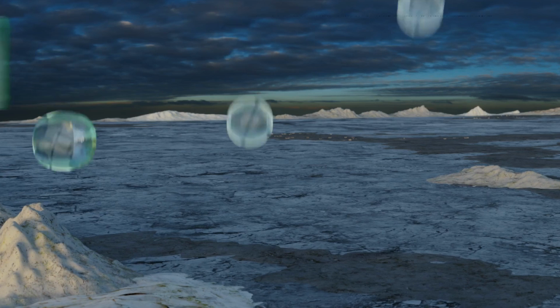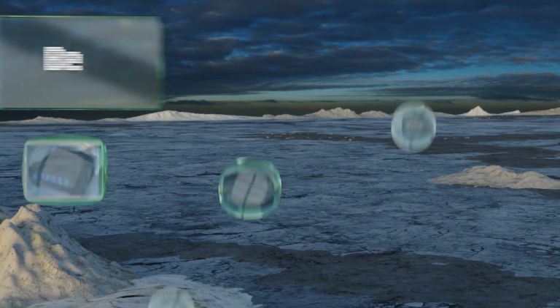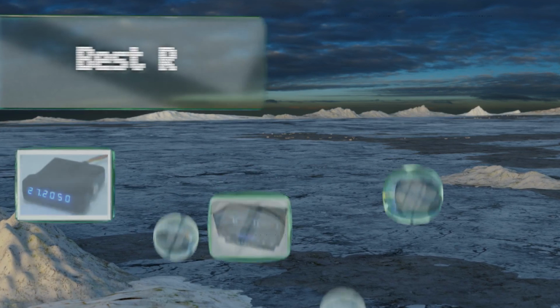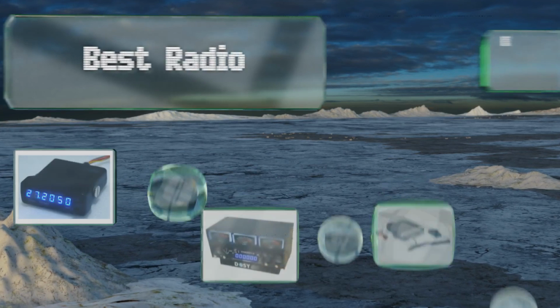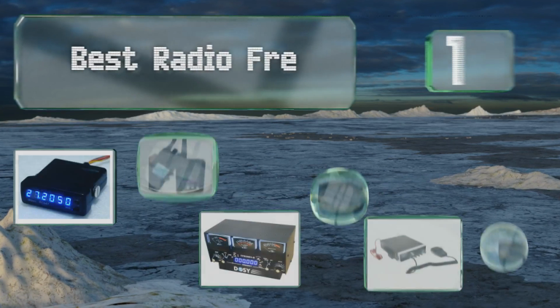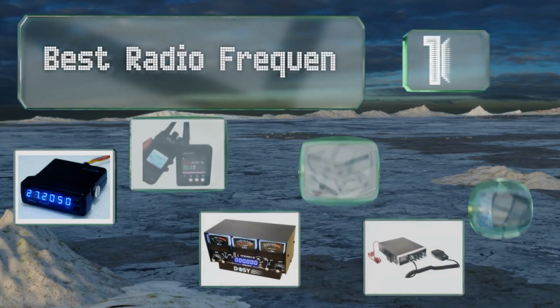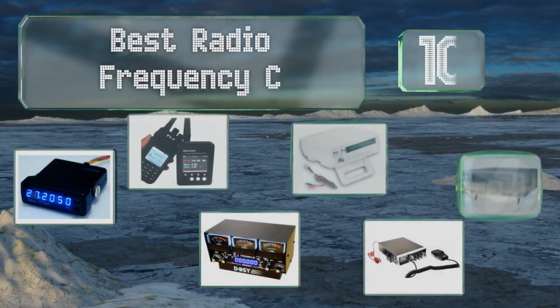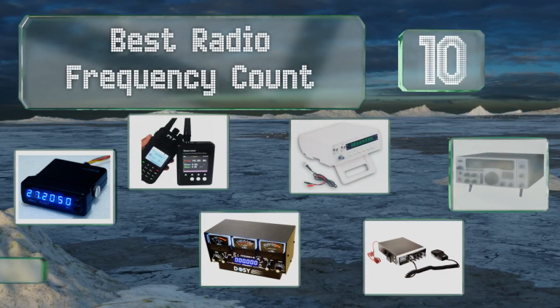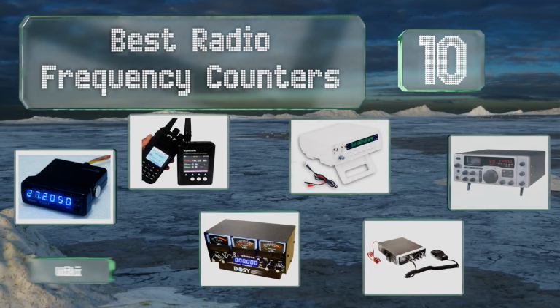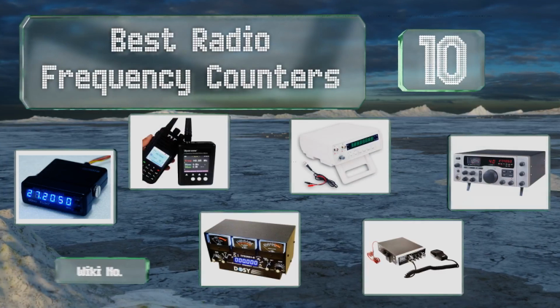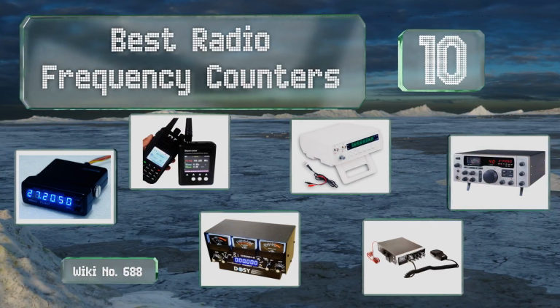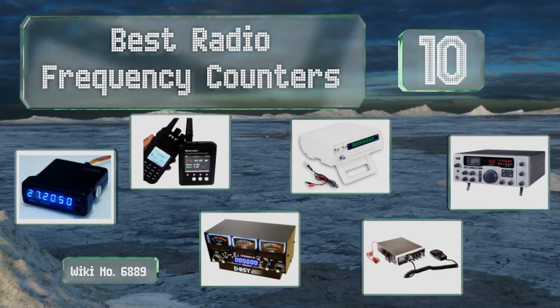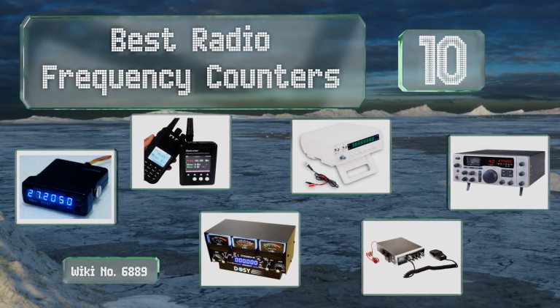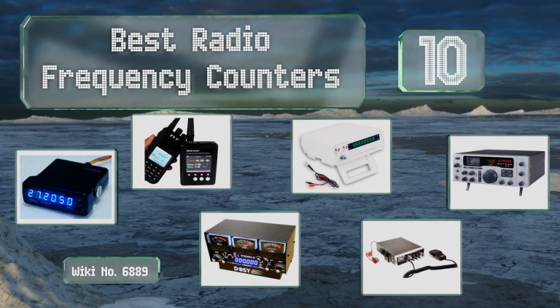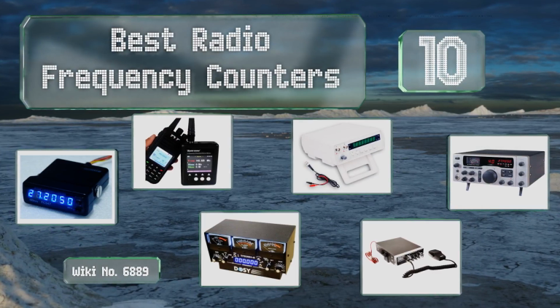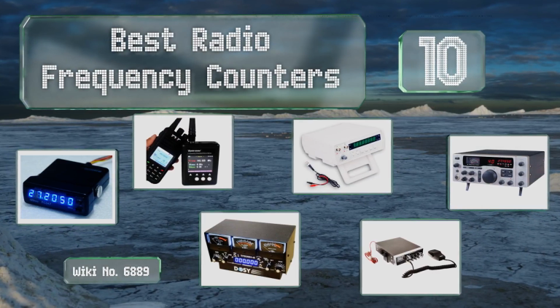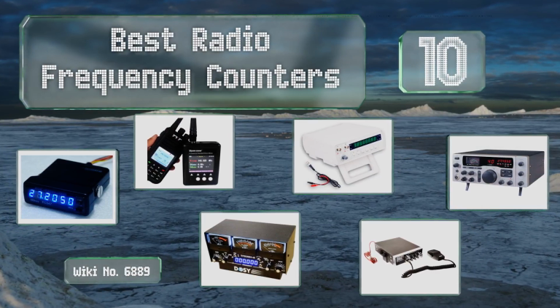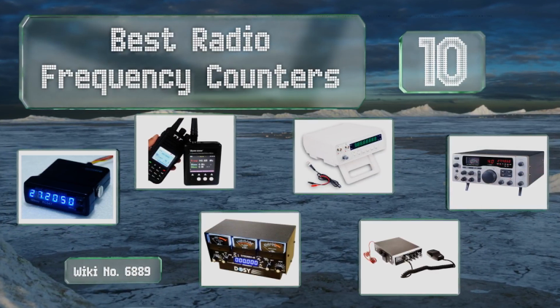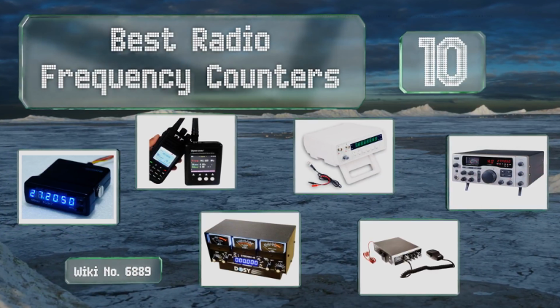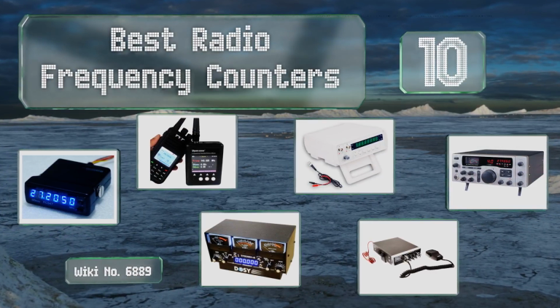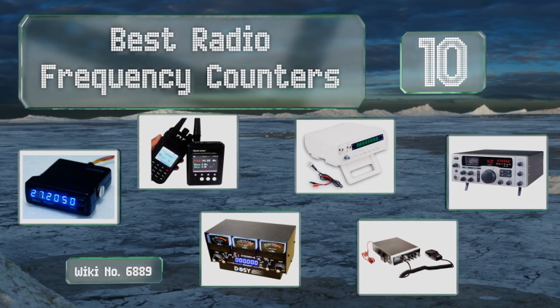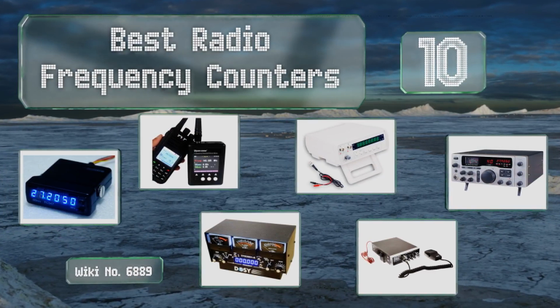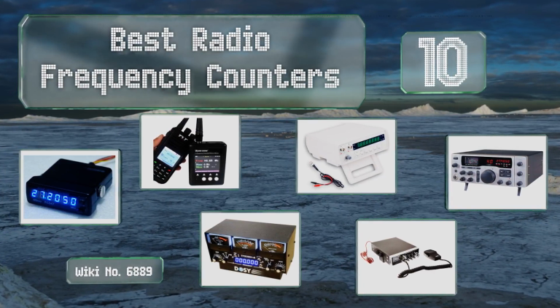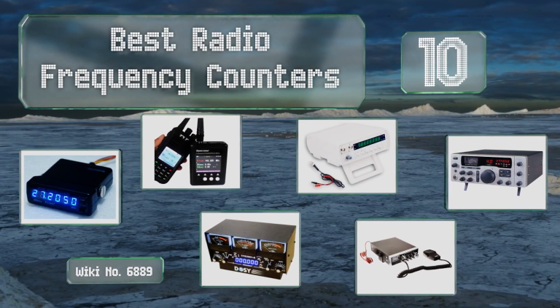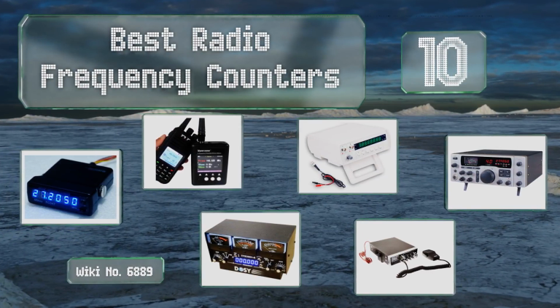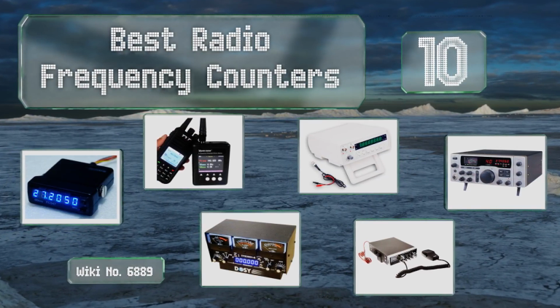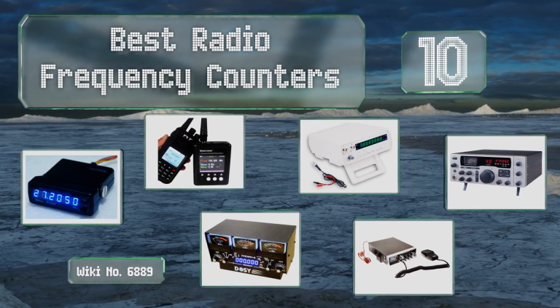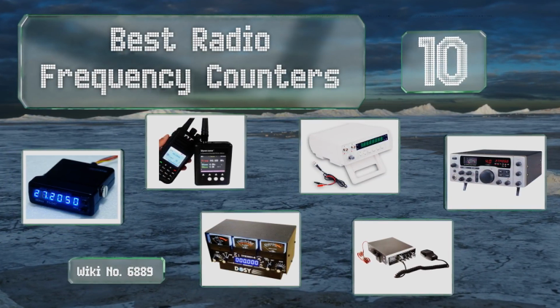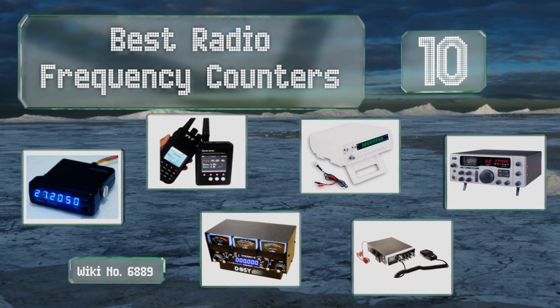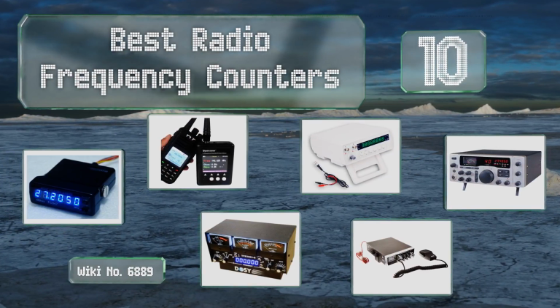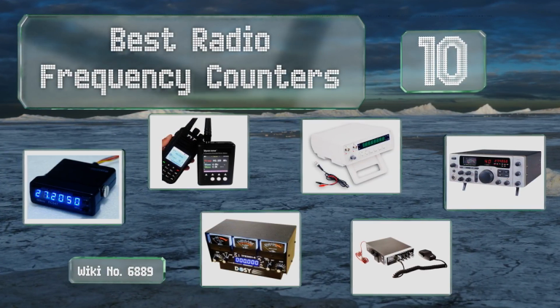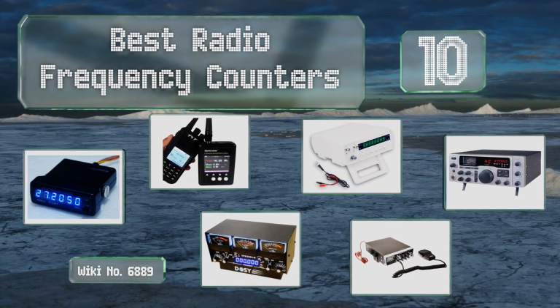EasyVid presents the 10 best radio frequency counters. Let's get started with the list.